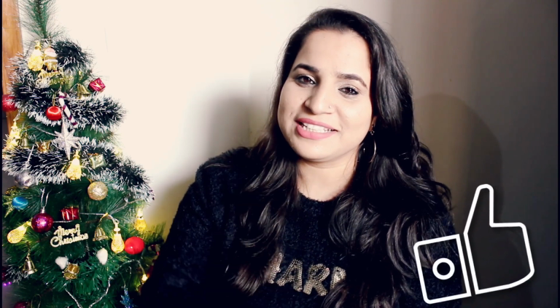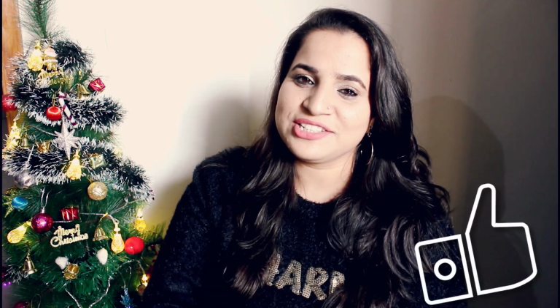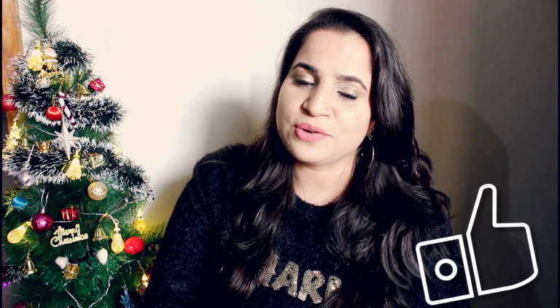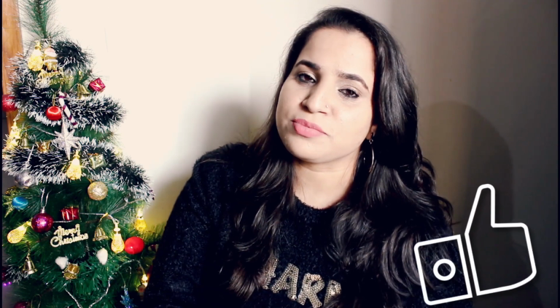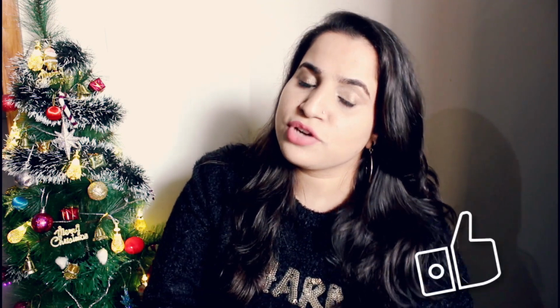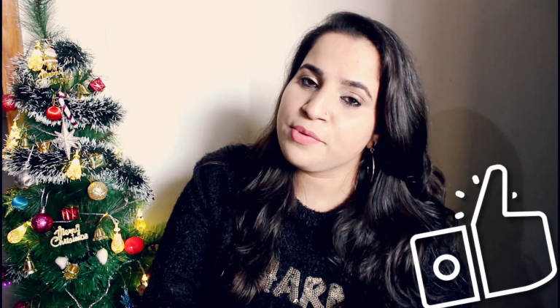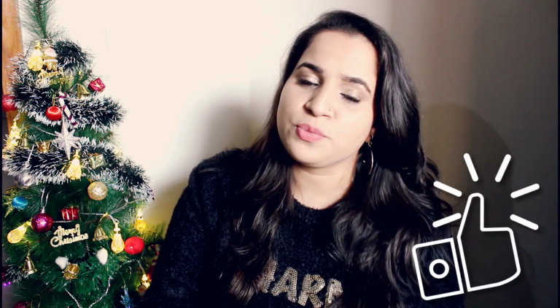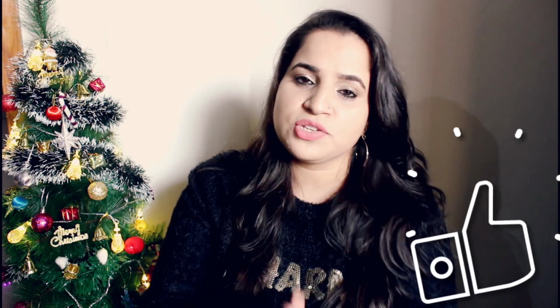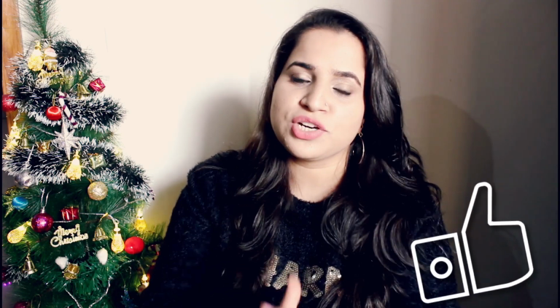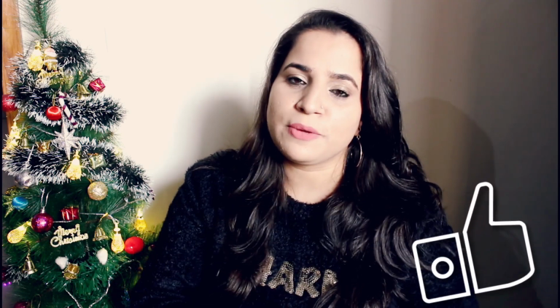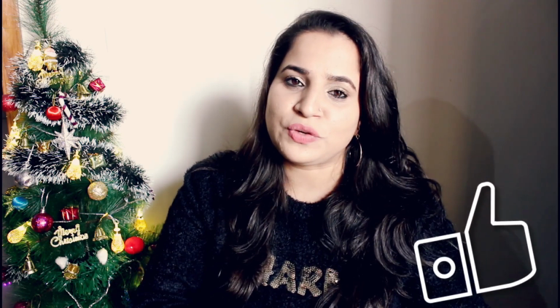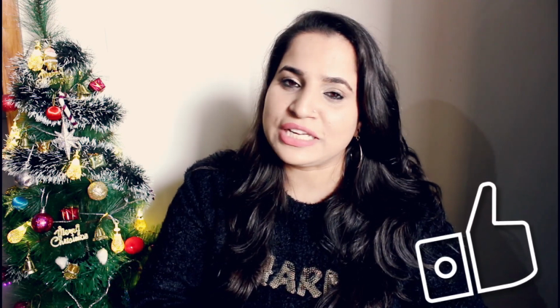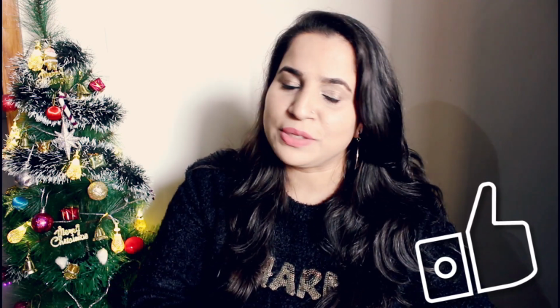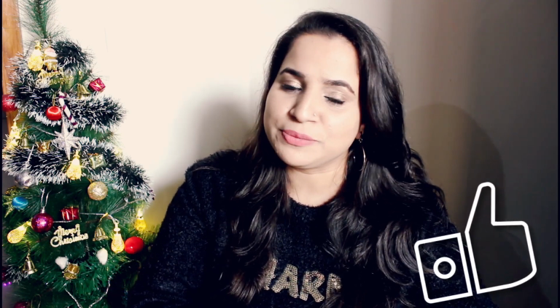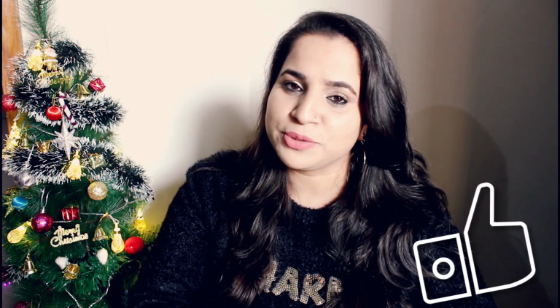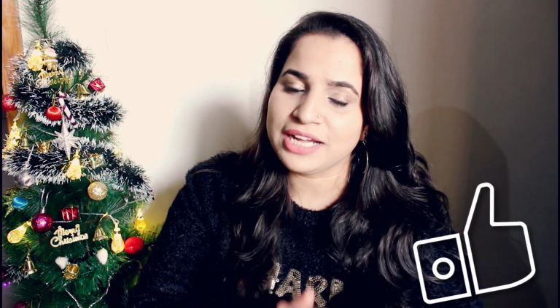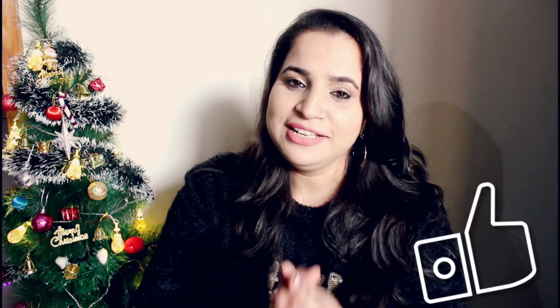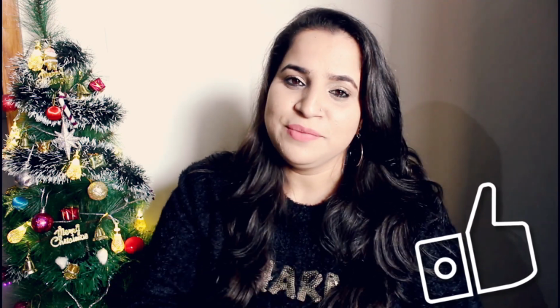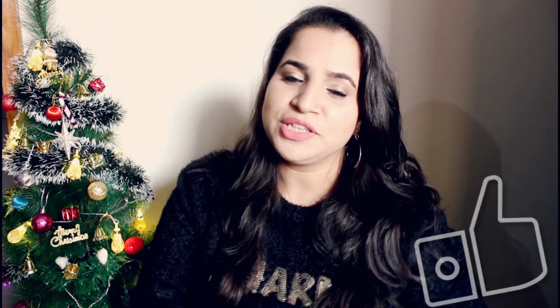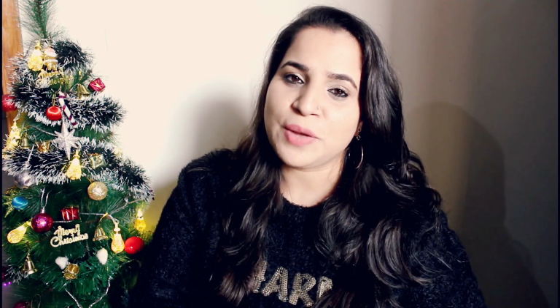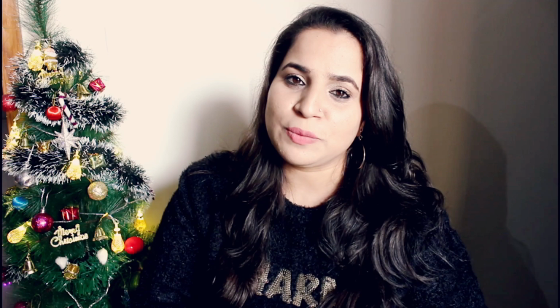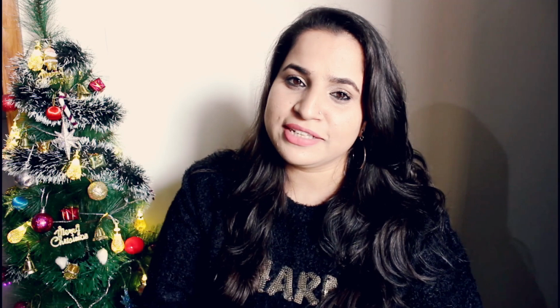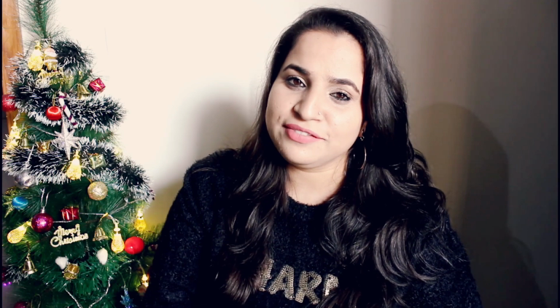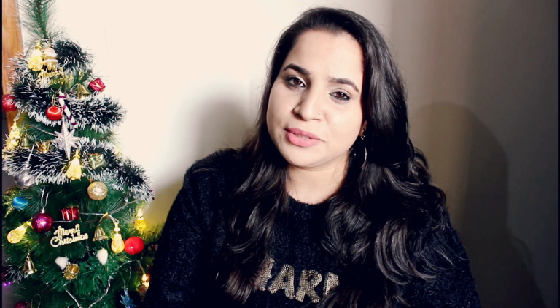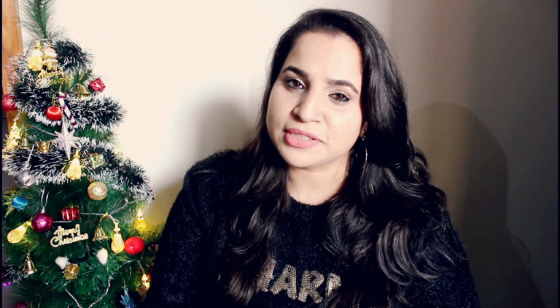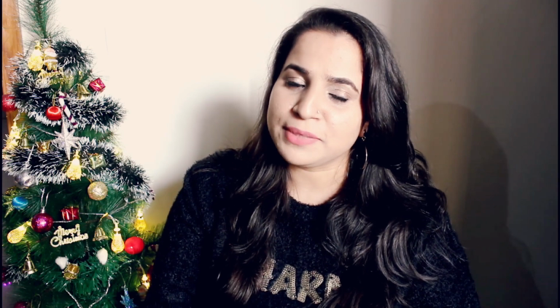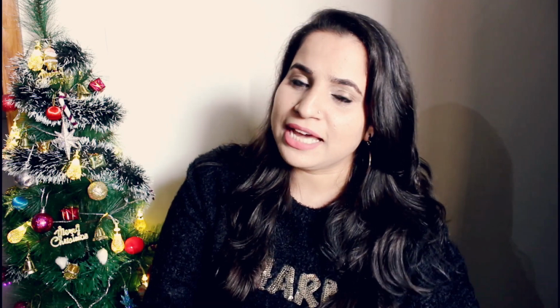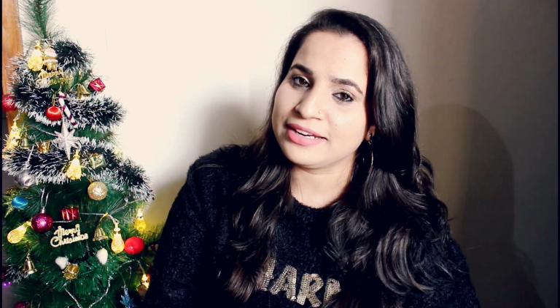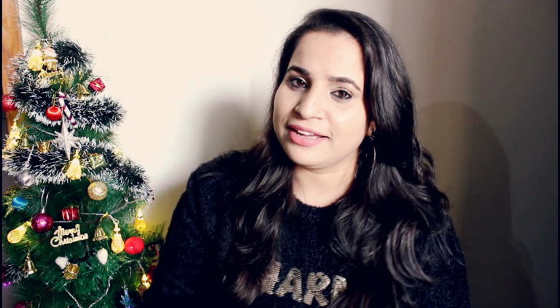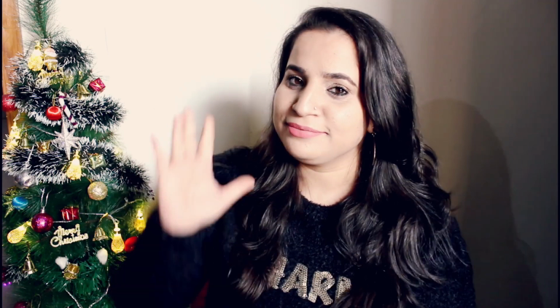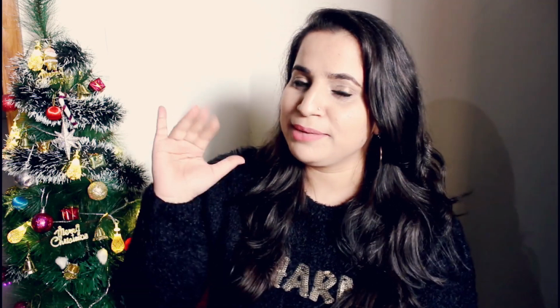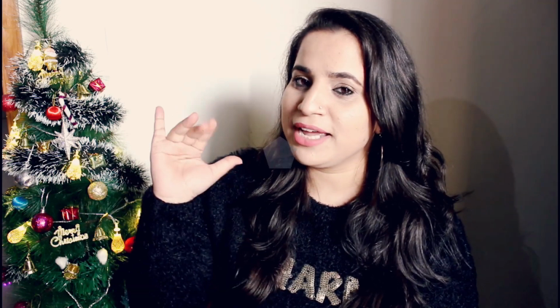Don't forget to follow me on Instagram, and I'll see you in the next video. Until next time, bye bye!